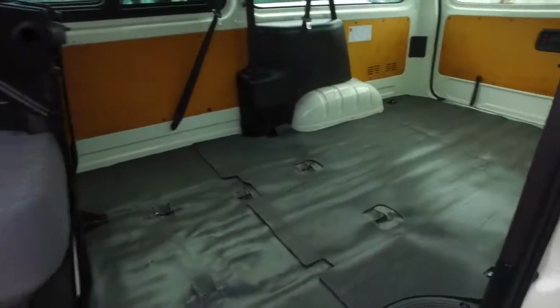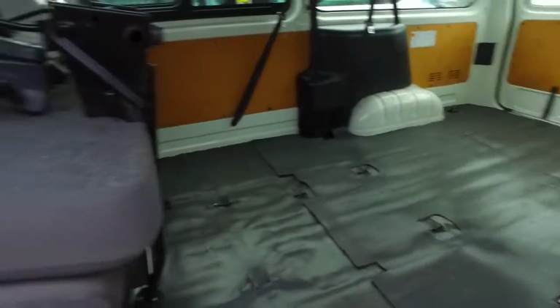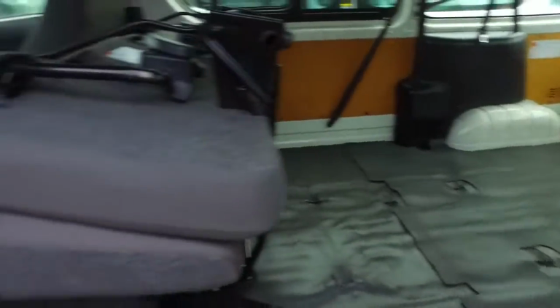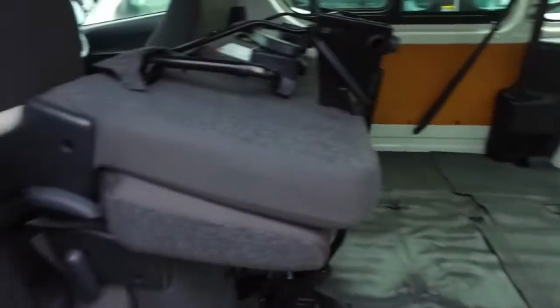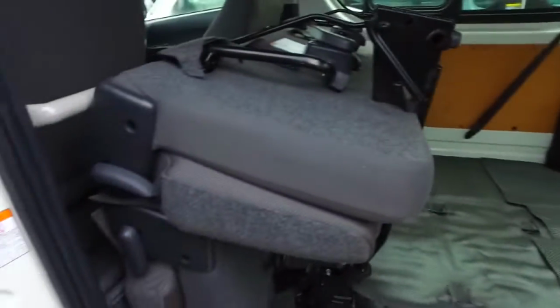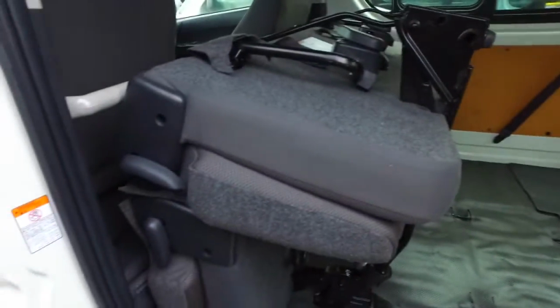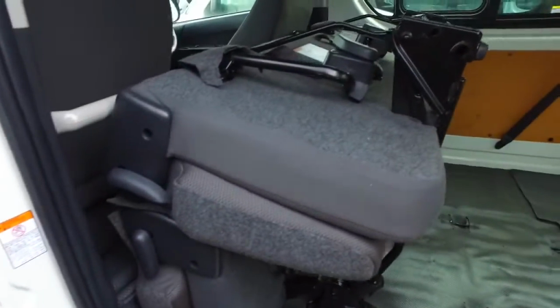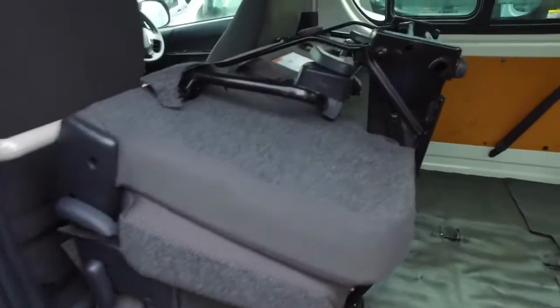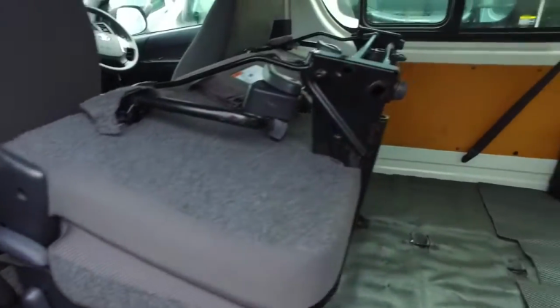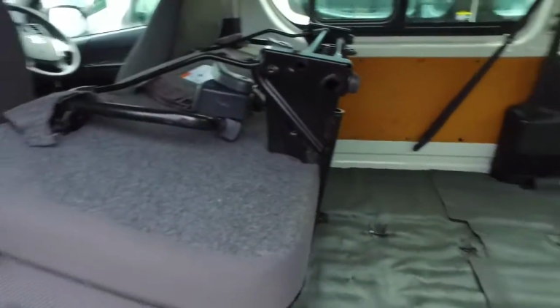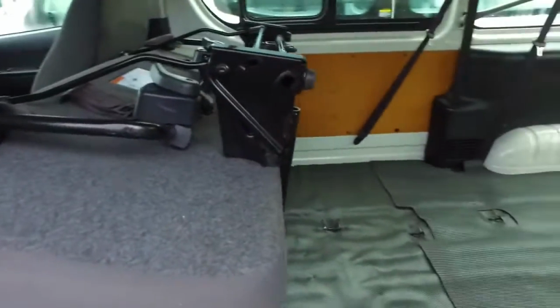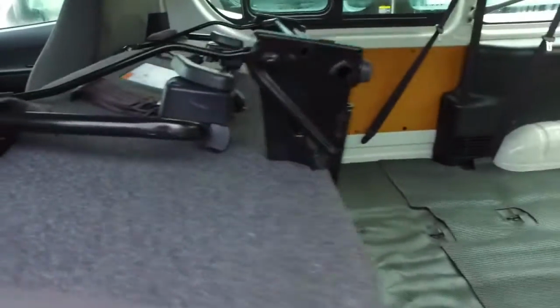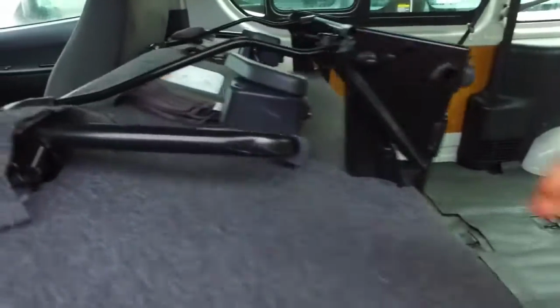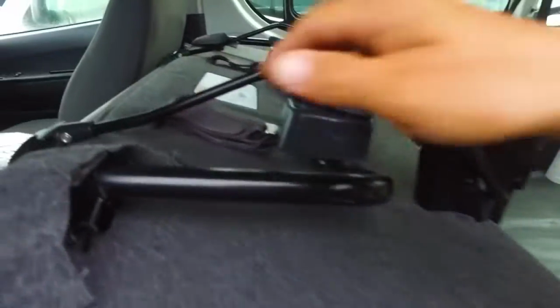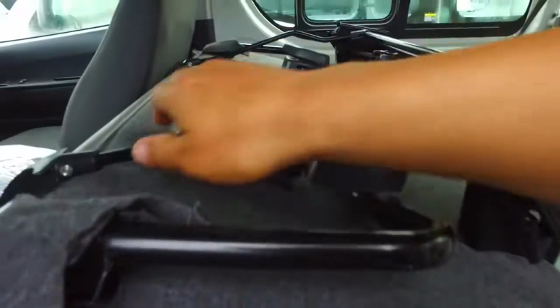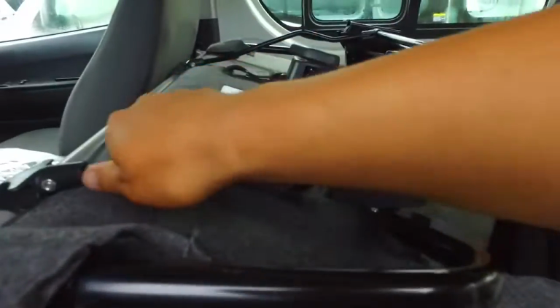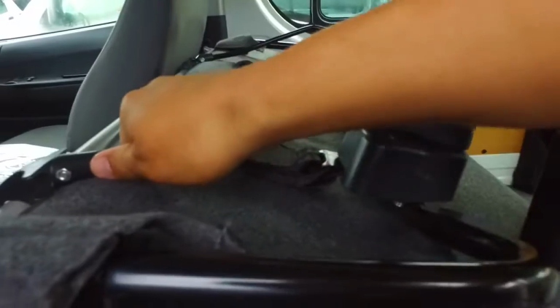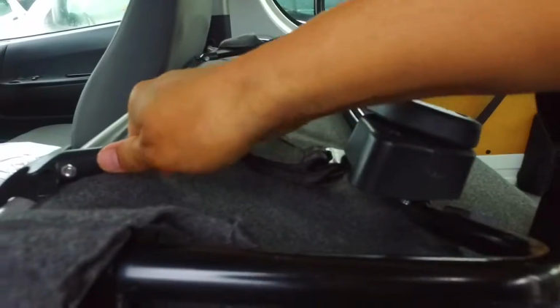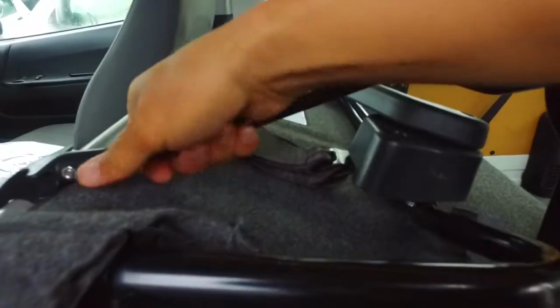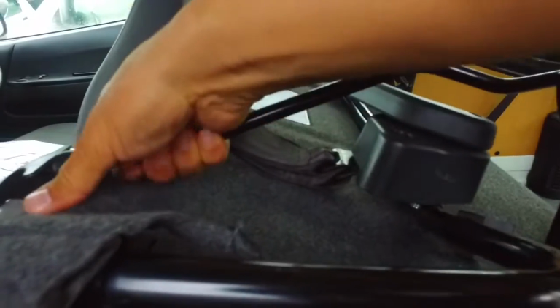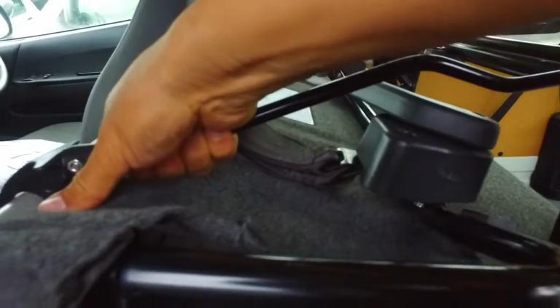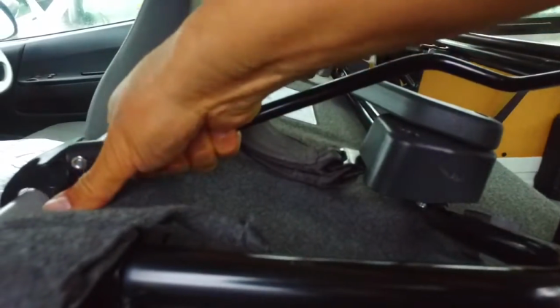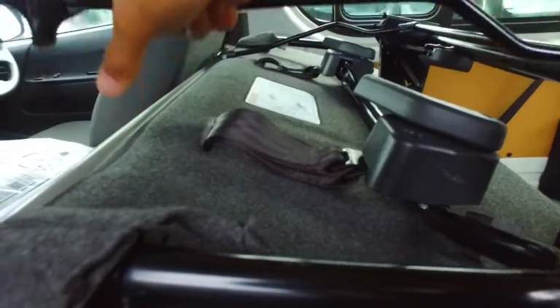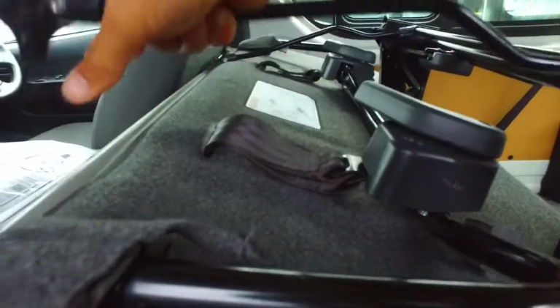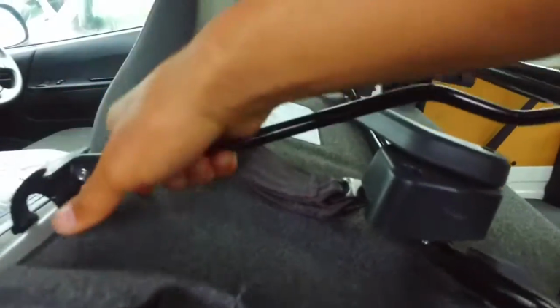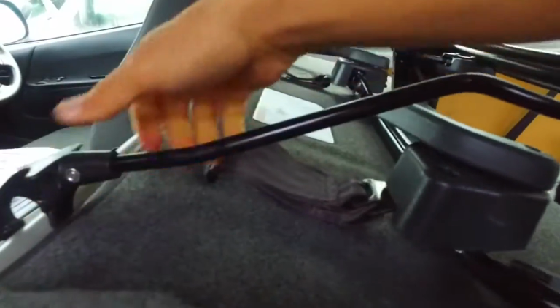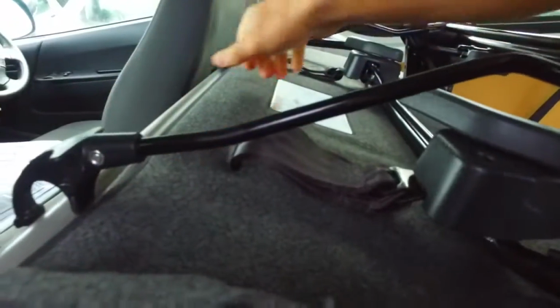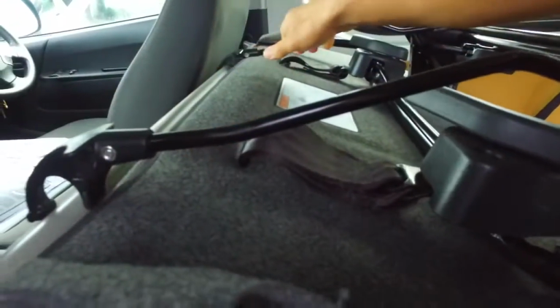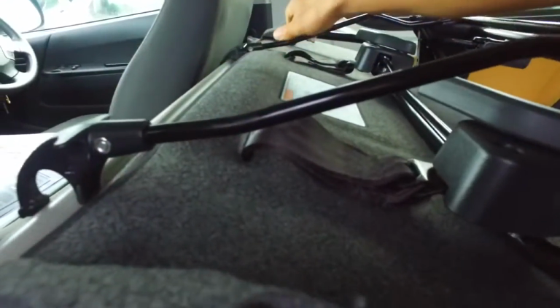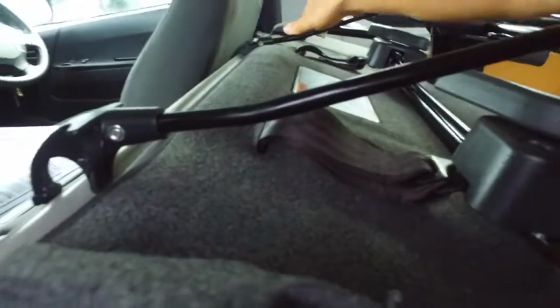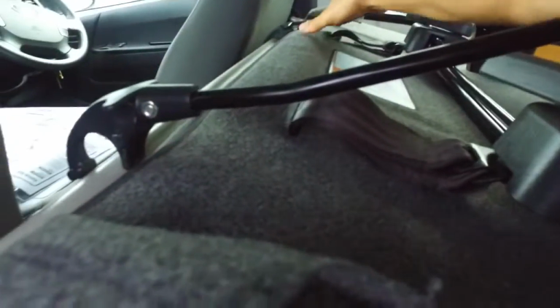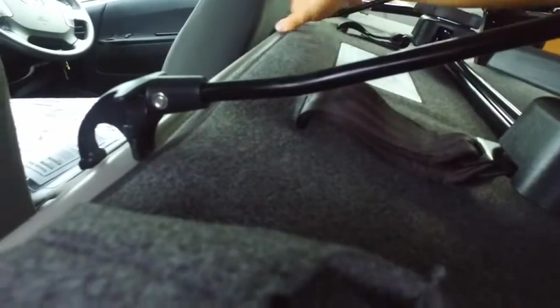It is a nine-seater version. You can see whoever's been in this before has actually just adjusted this seating configuration.